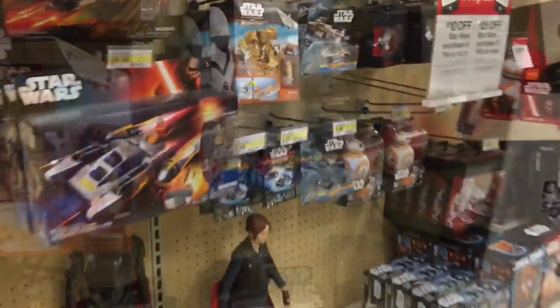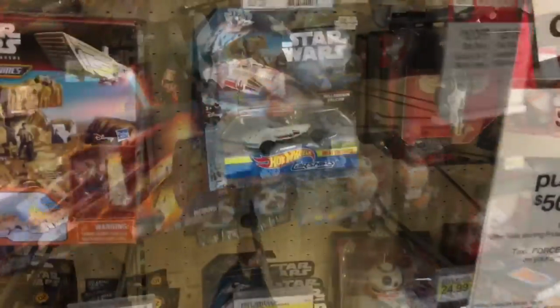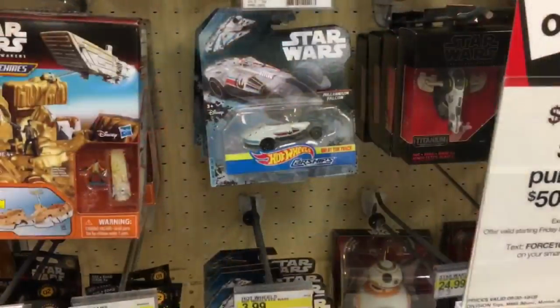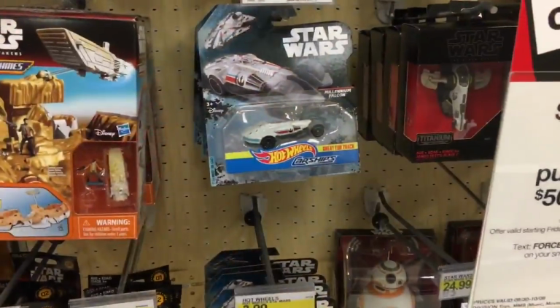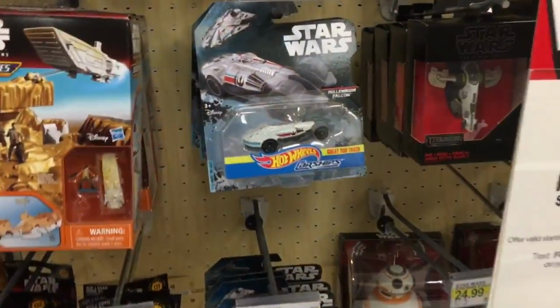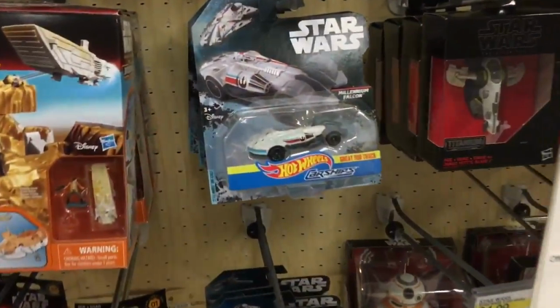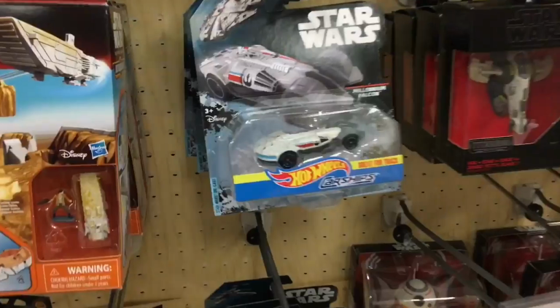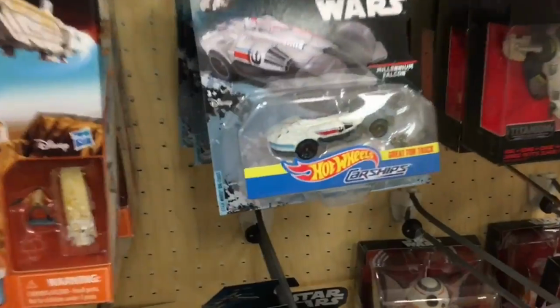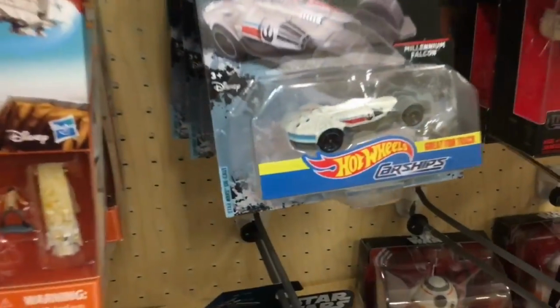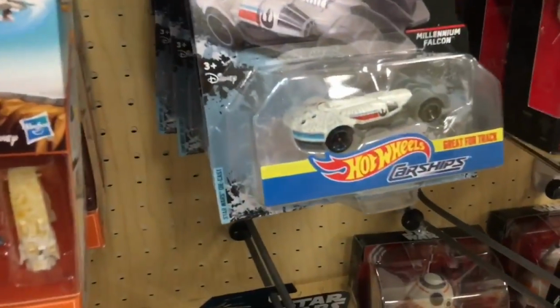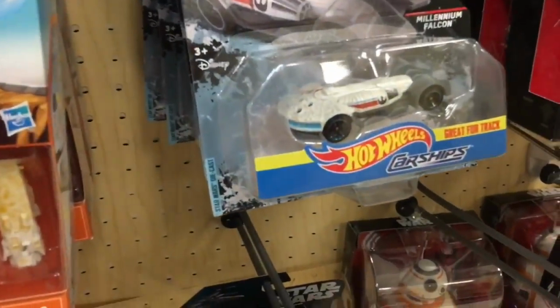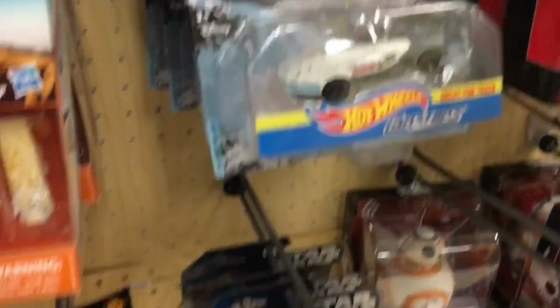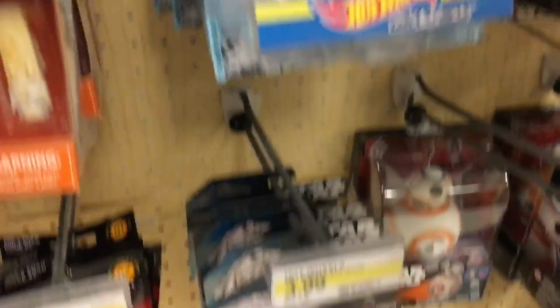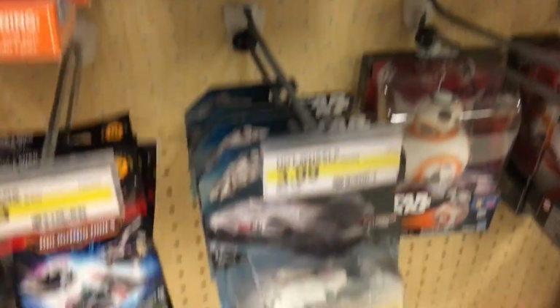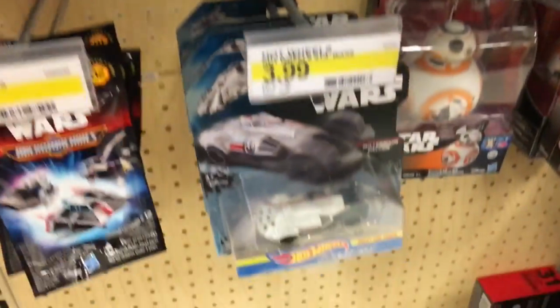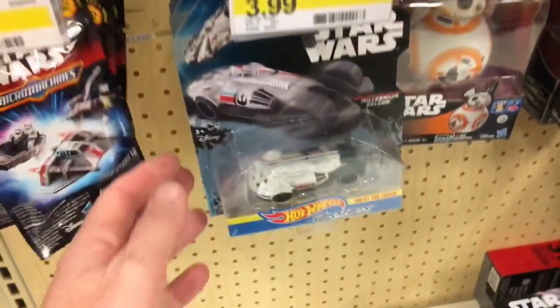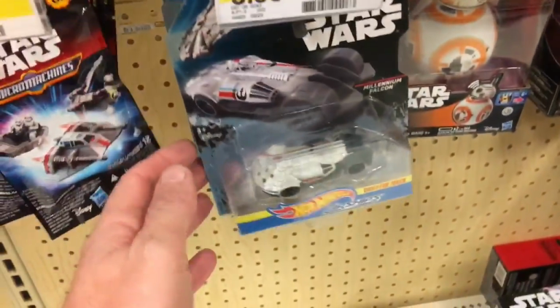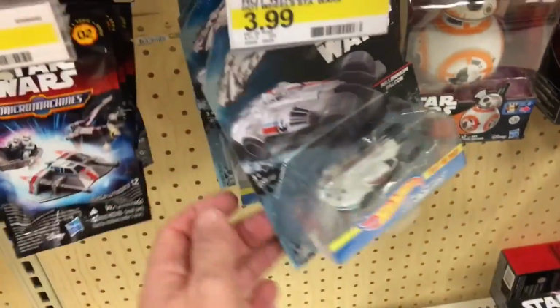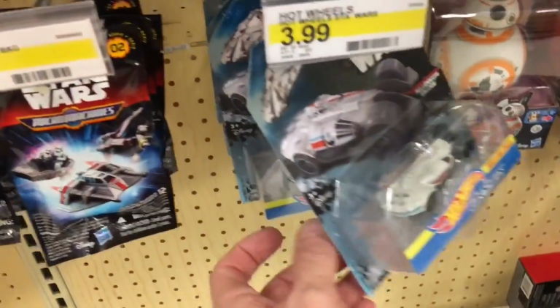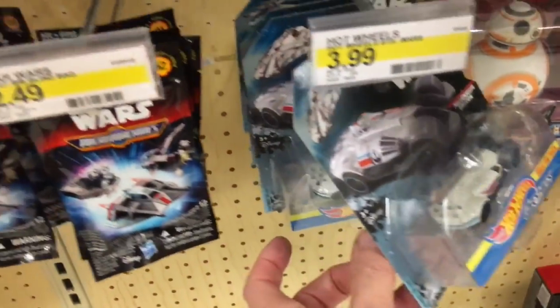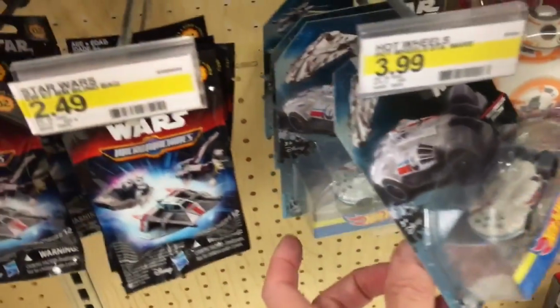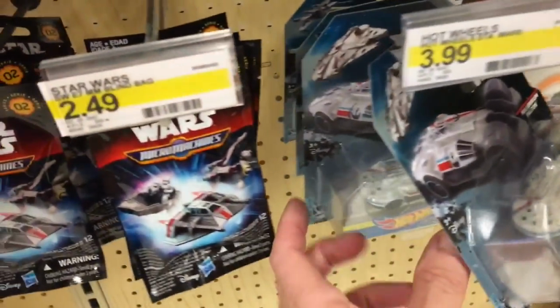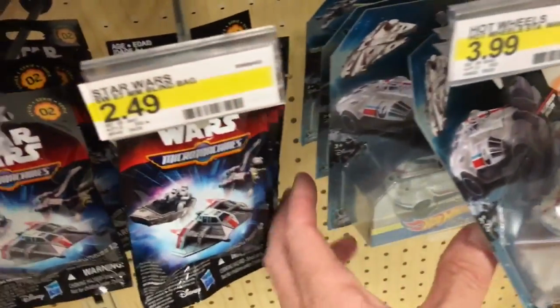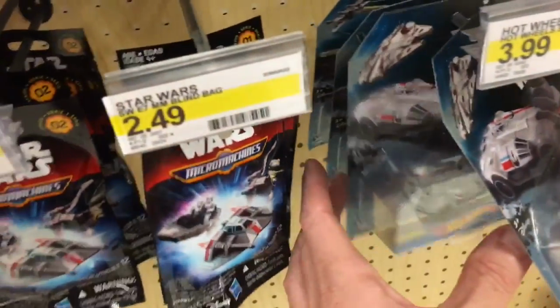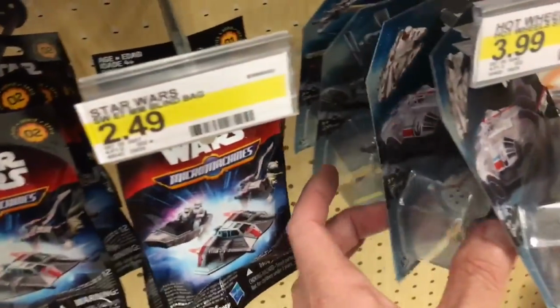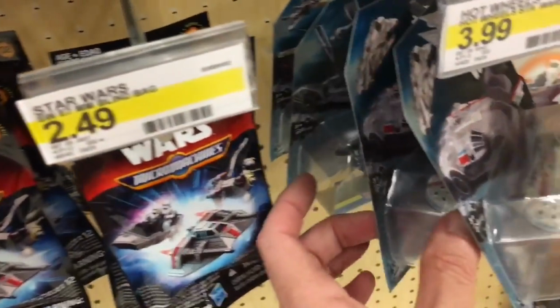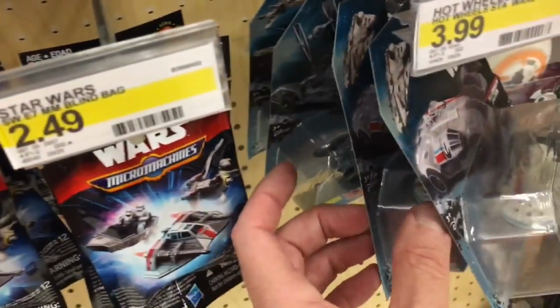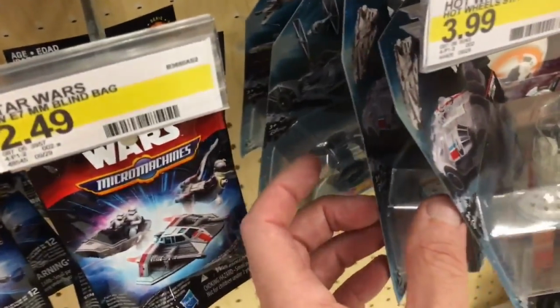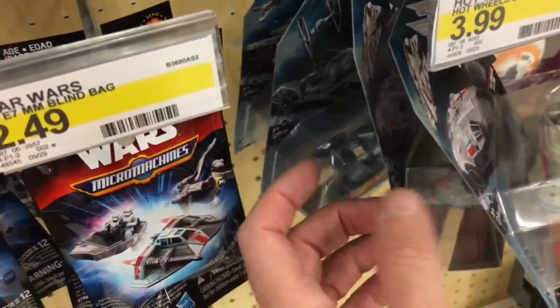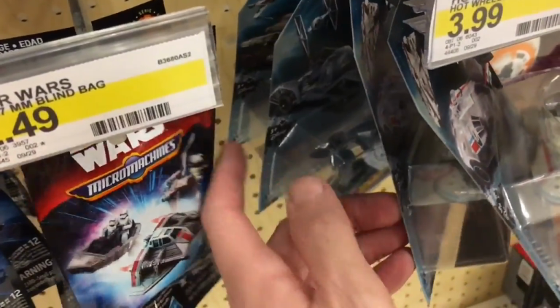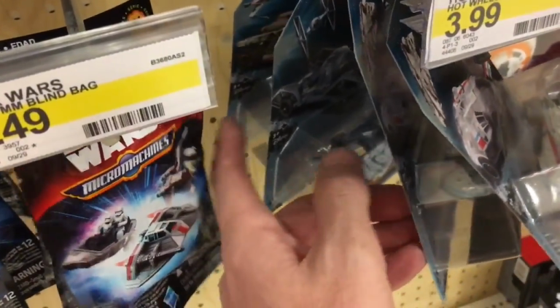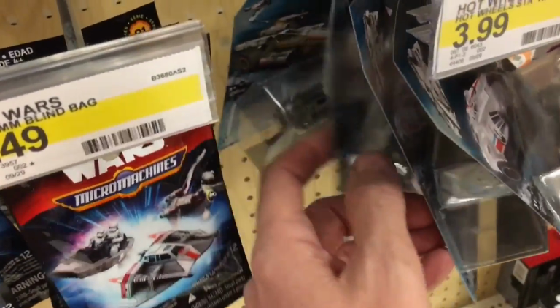Target has the new Star Wars cars — I just found them over at Walmart too.